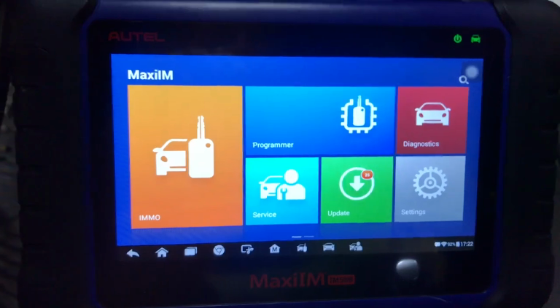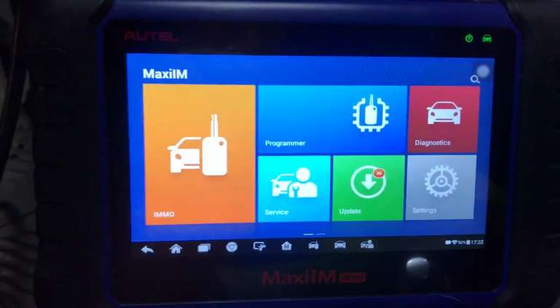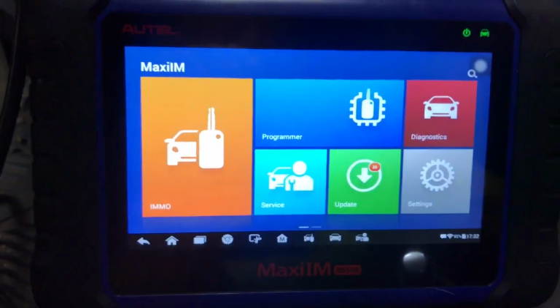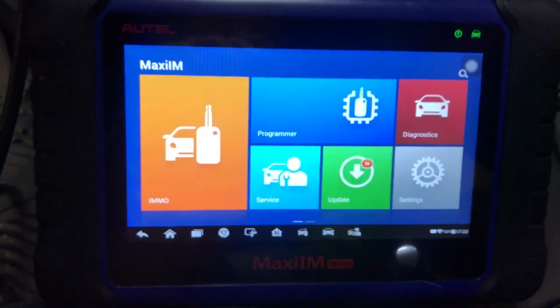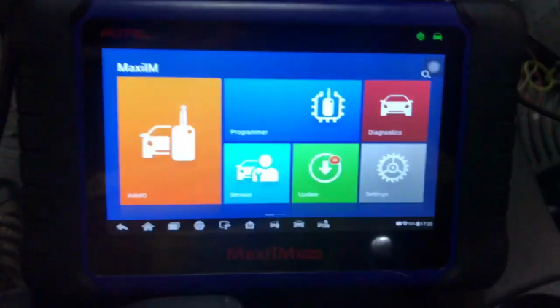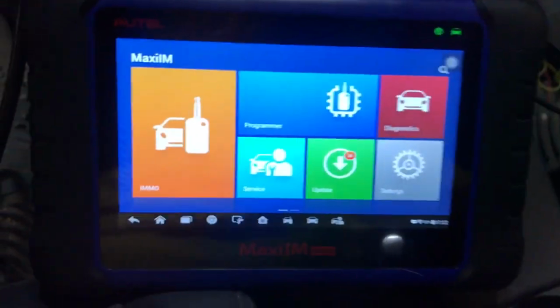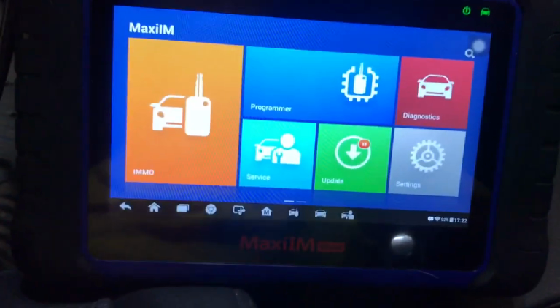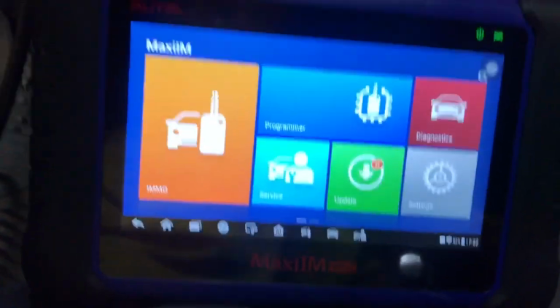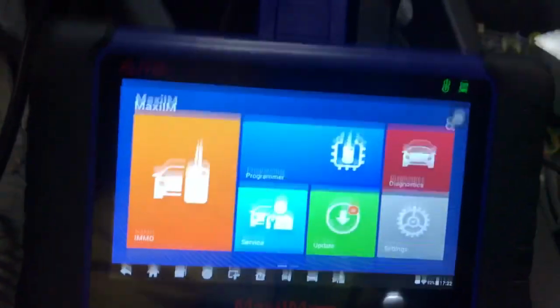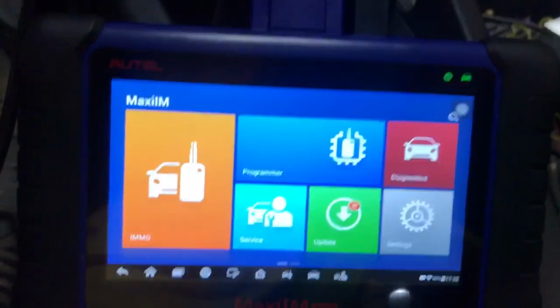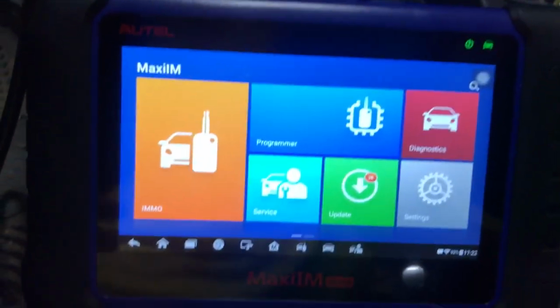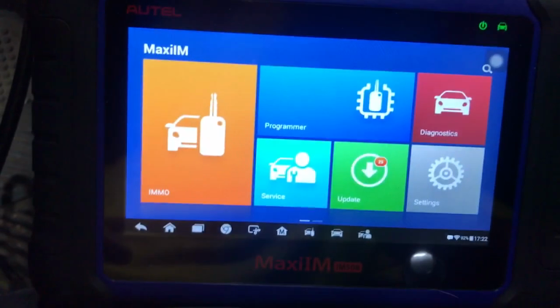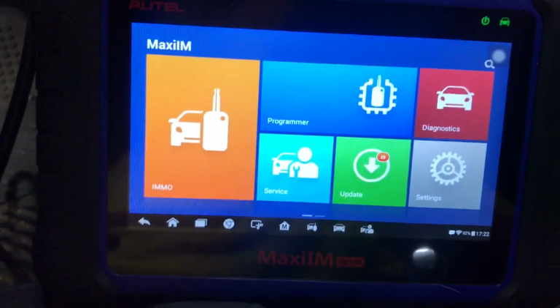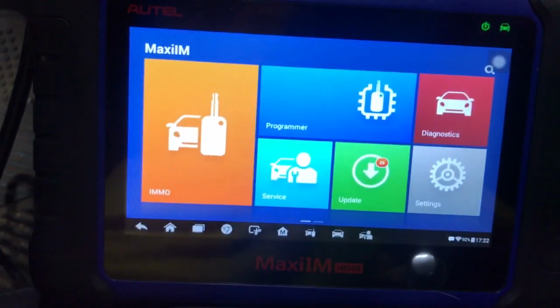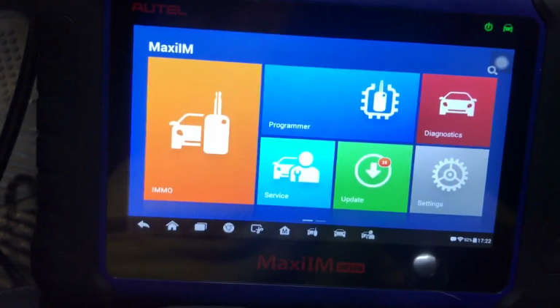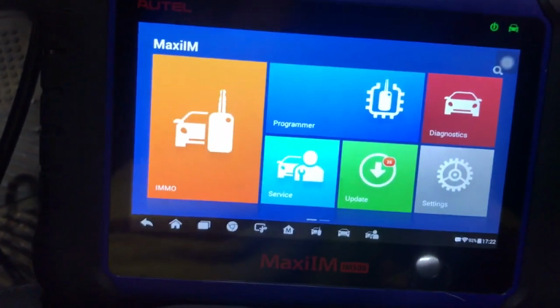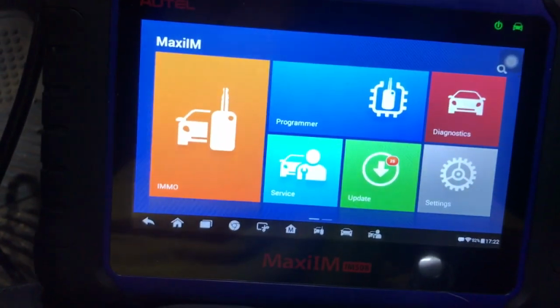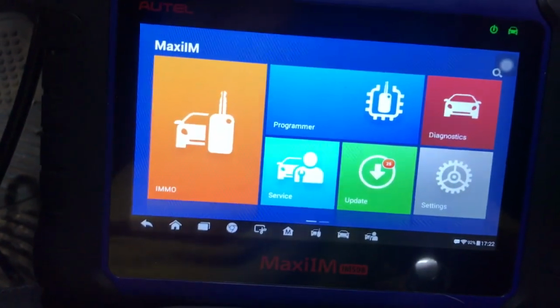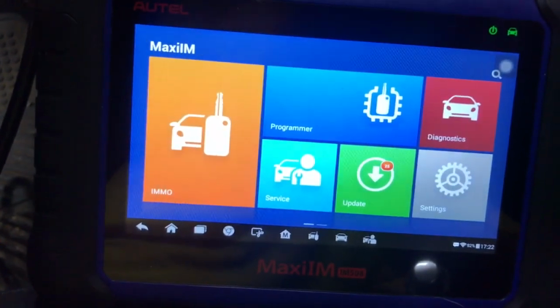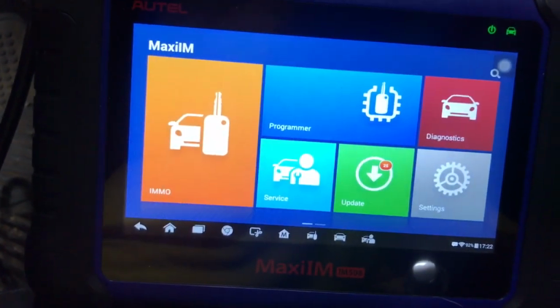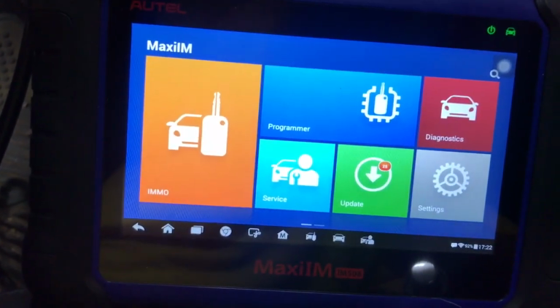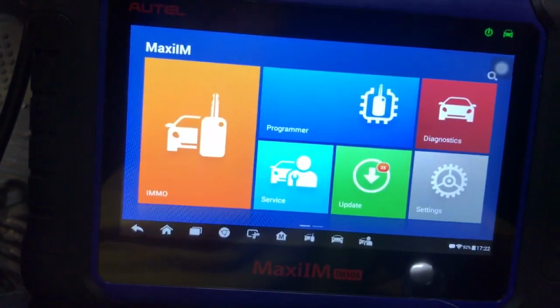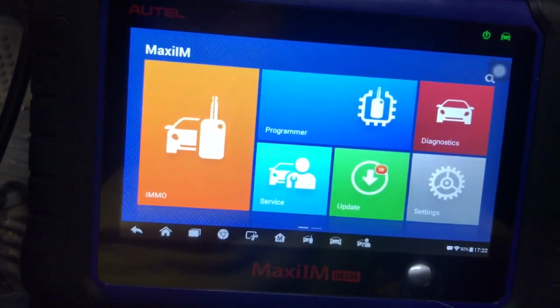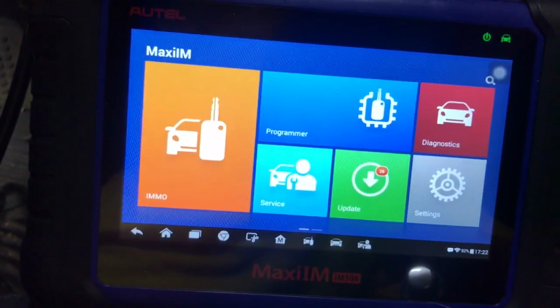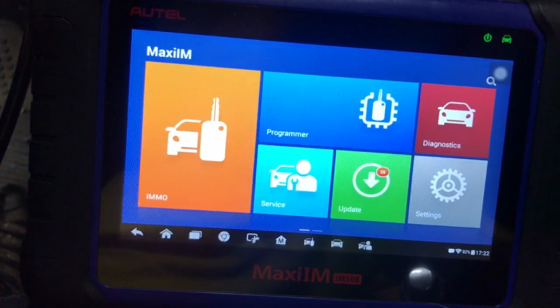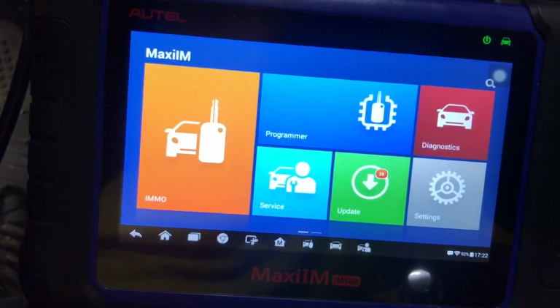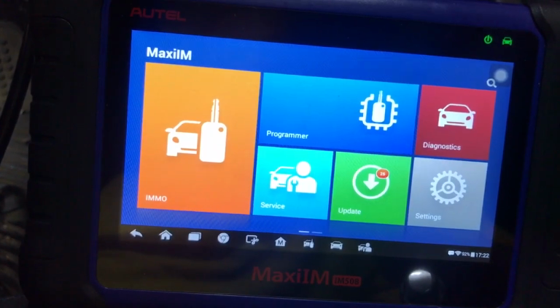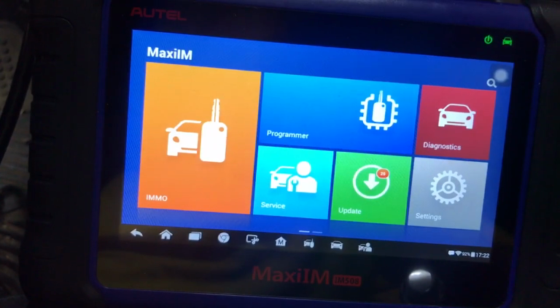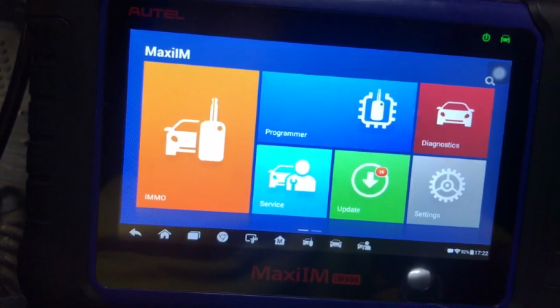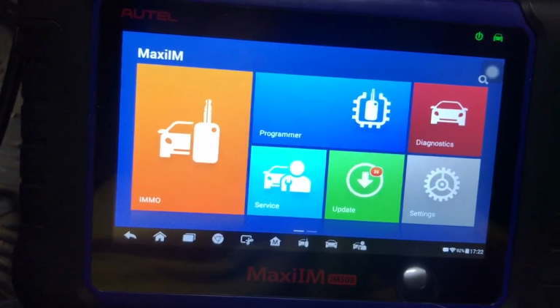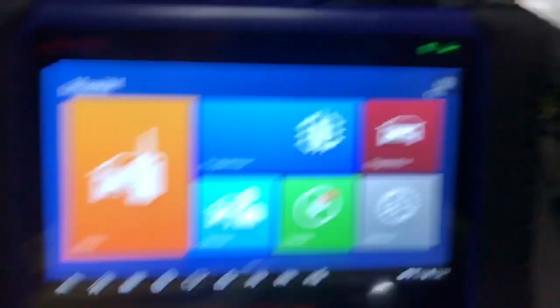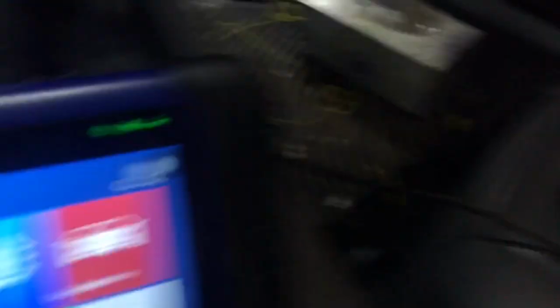Hey everybody, it's Eric here with Spartan Auto Works. Today we are working on a 2008 Volkswagen Jetta. We are going to clone a key.